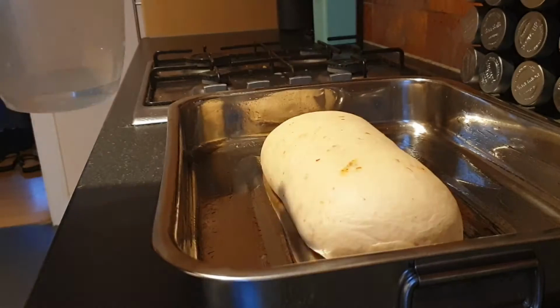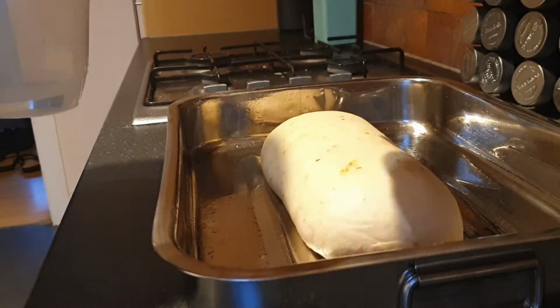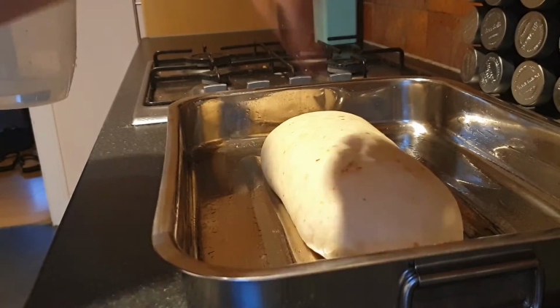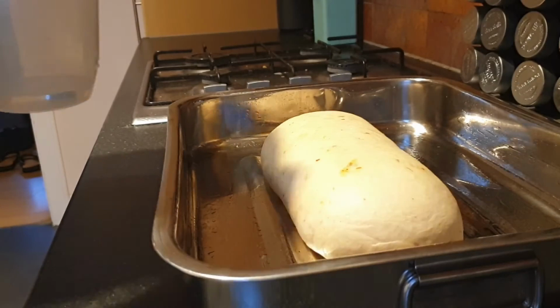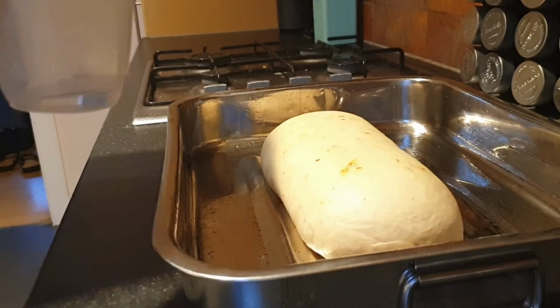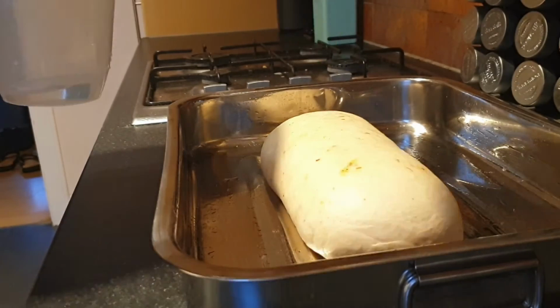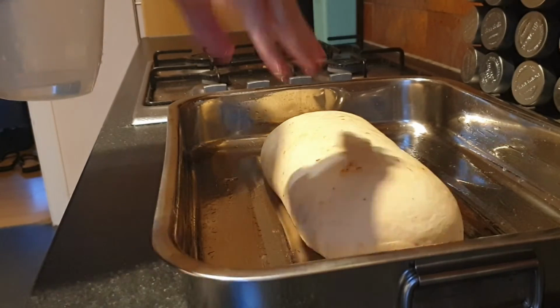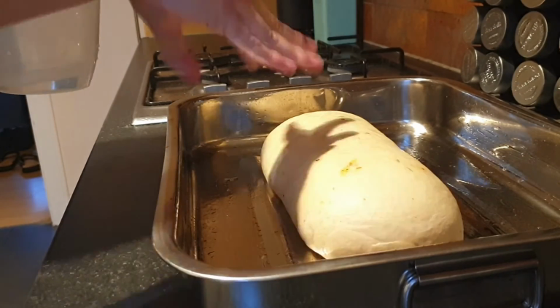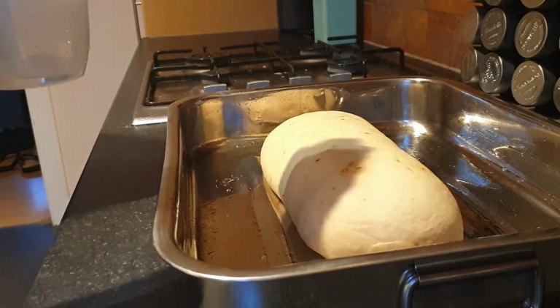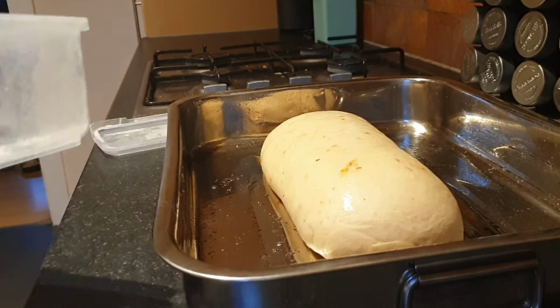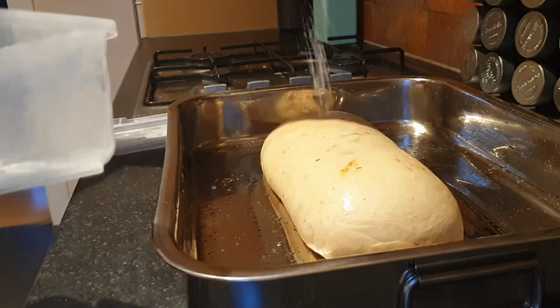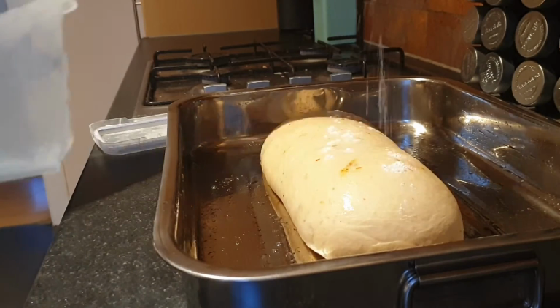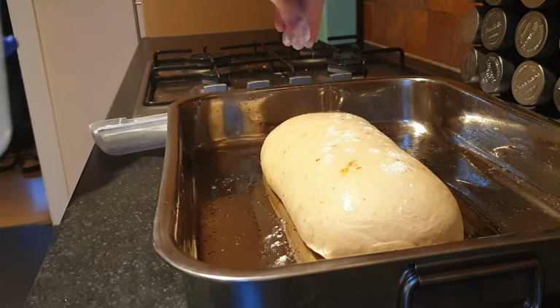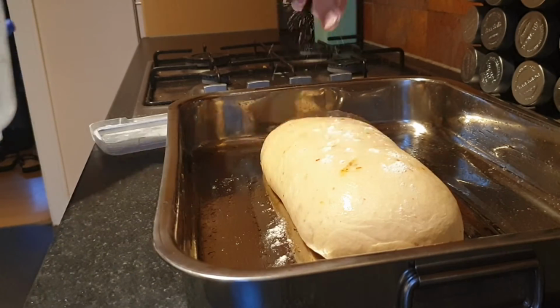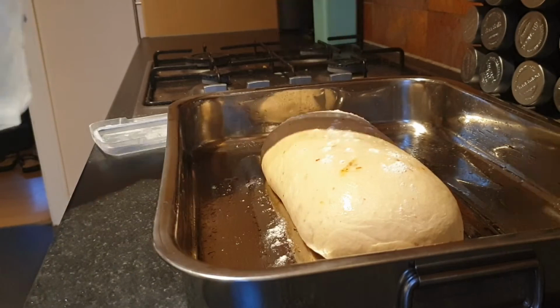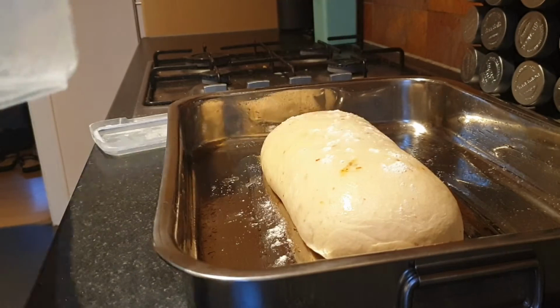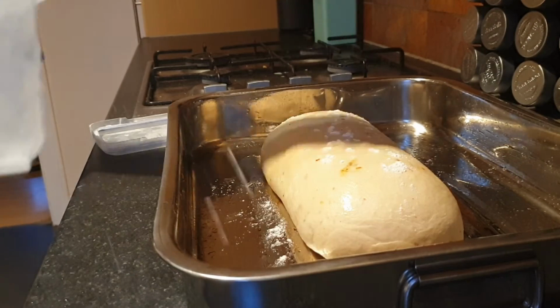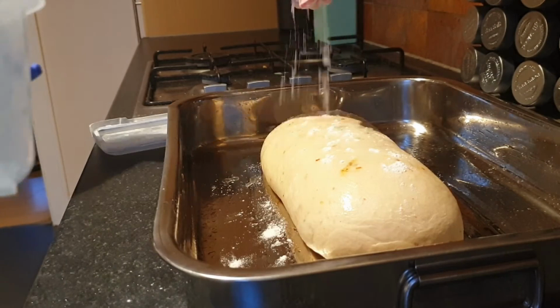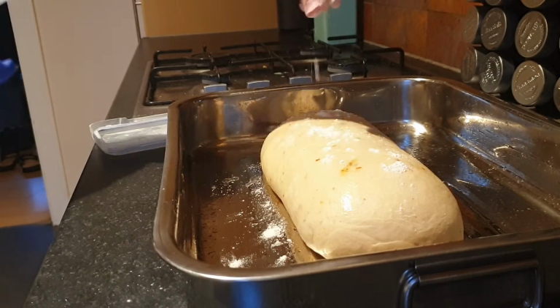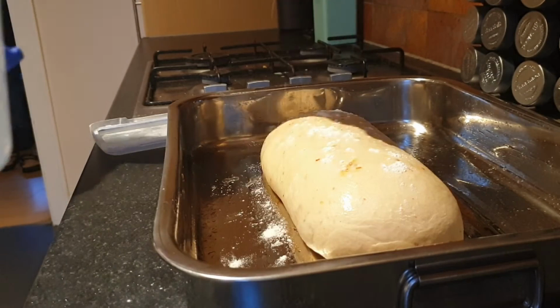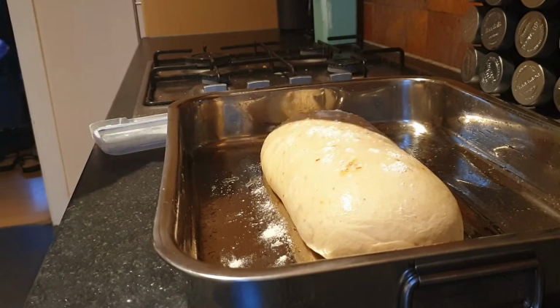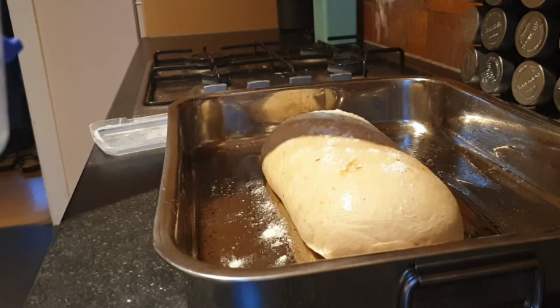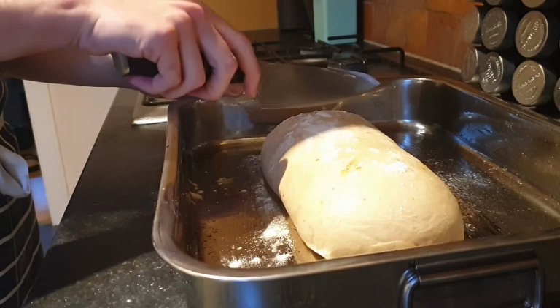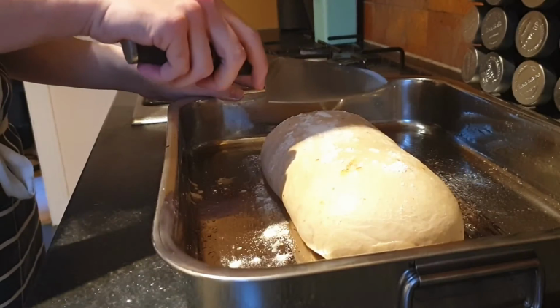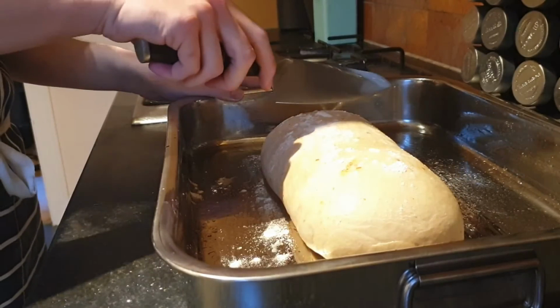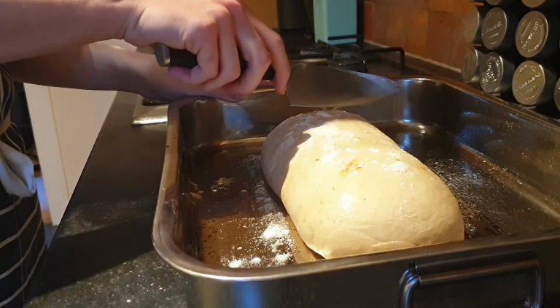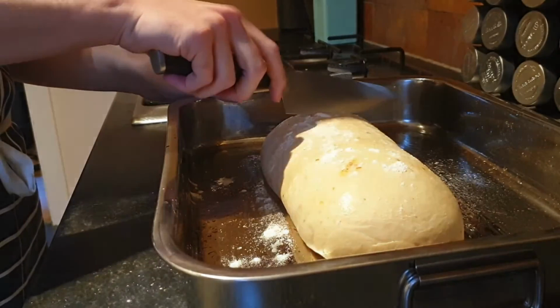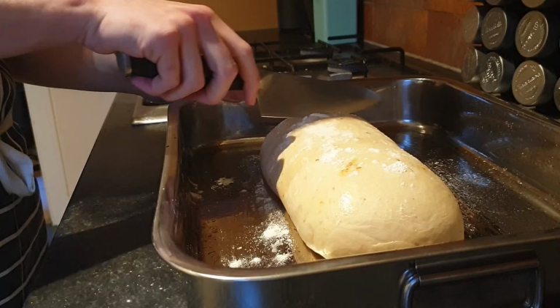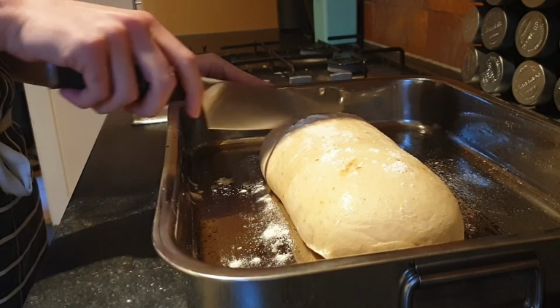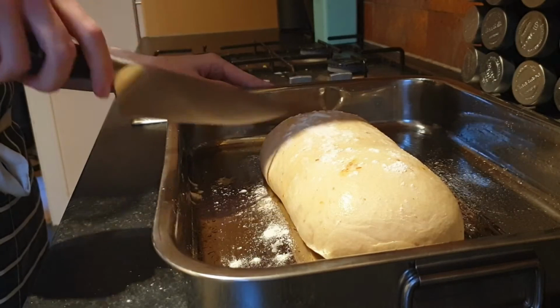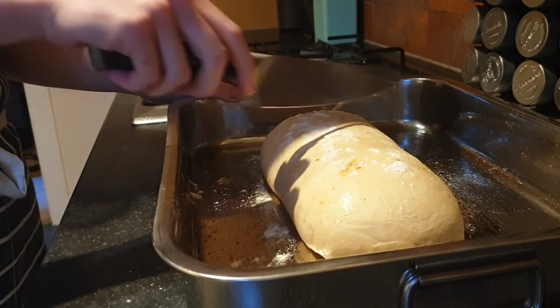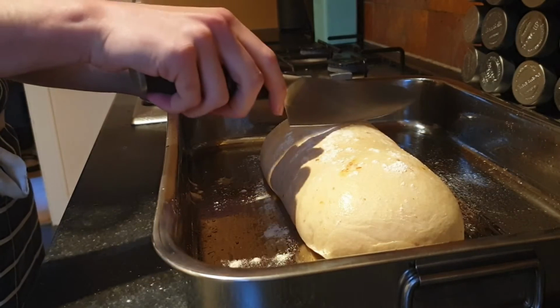With the dough risen again, brush it with some water, dust it with flour, score the top with a sharp knife, and stick it in the oven for 25 minutes.